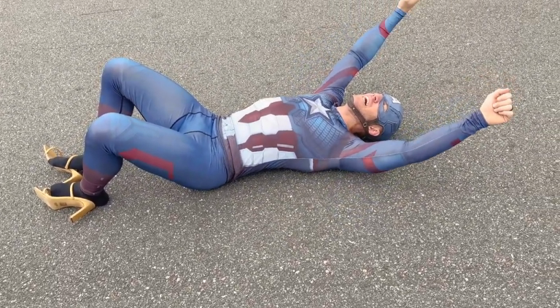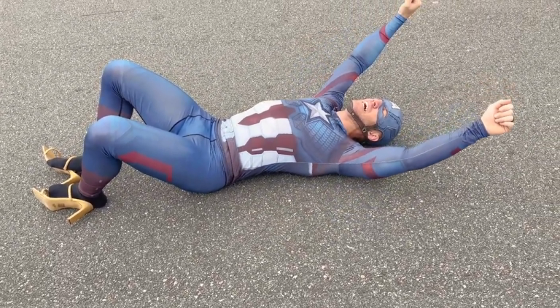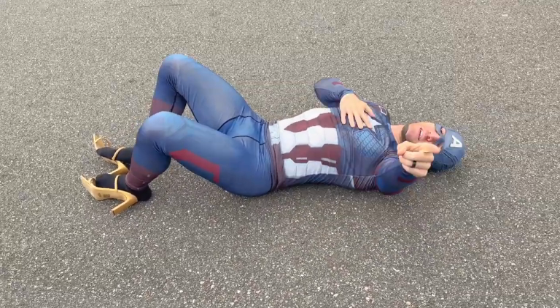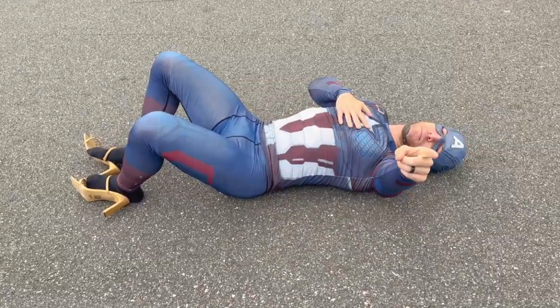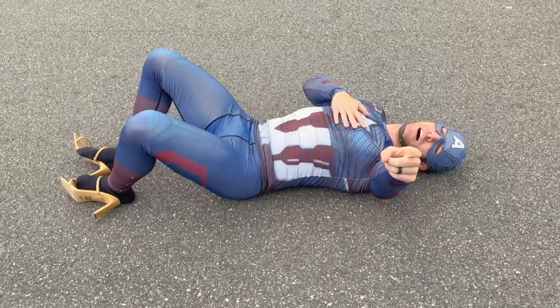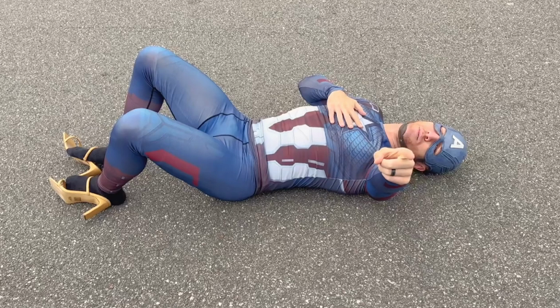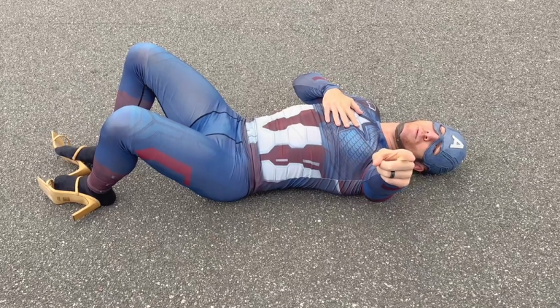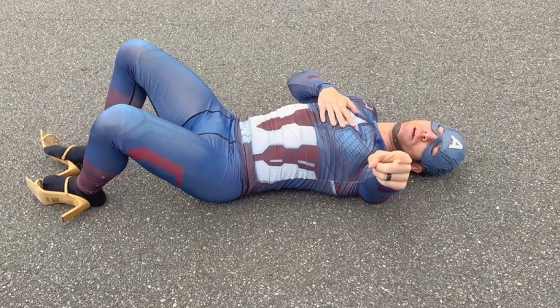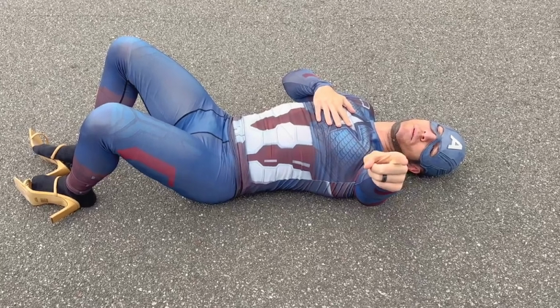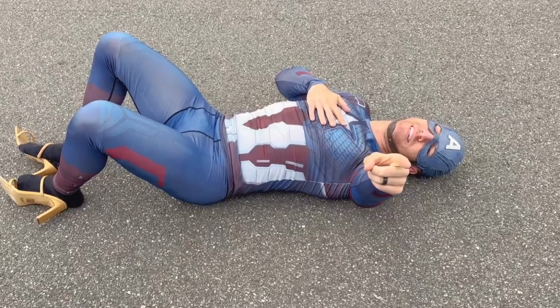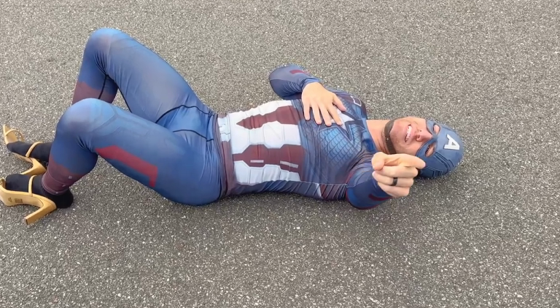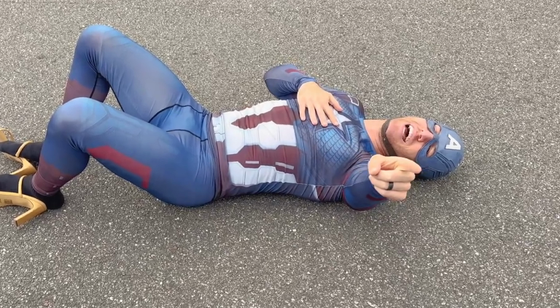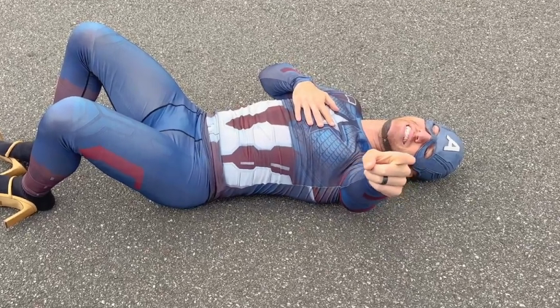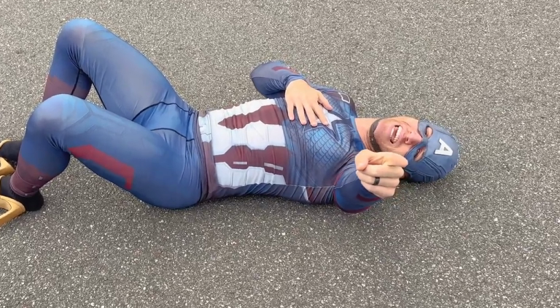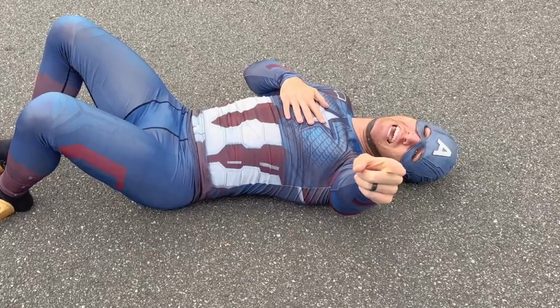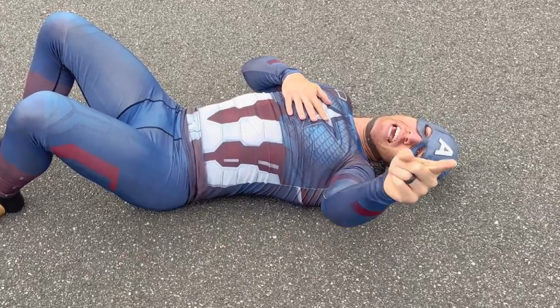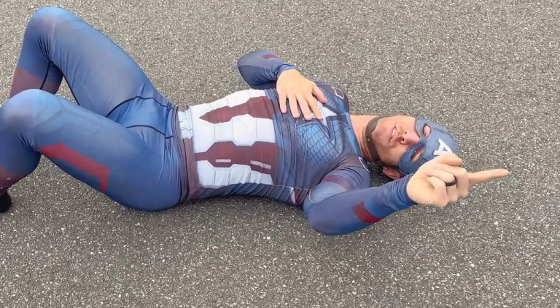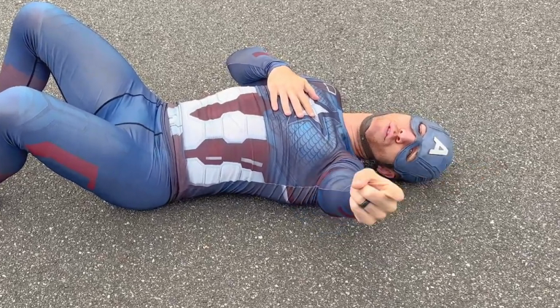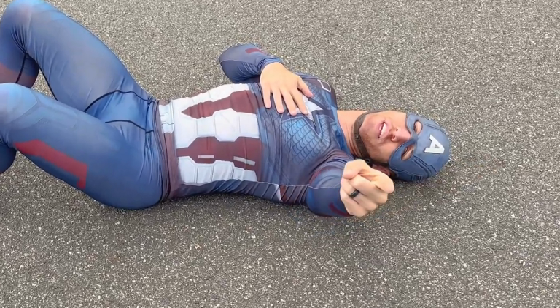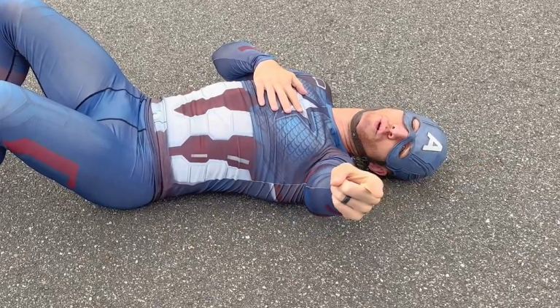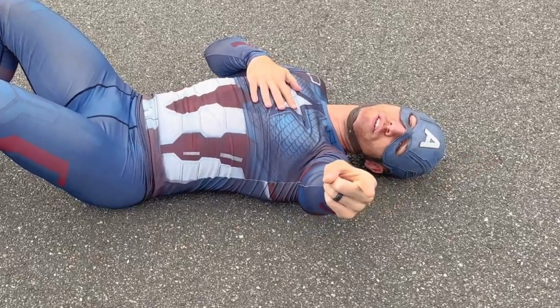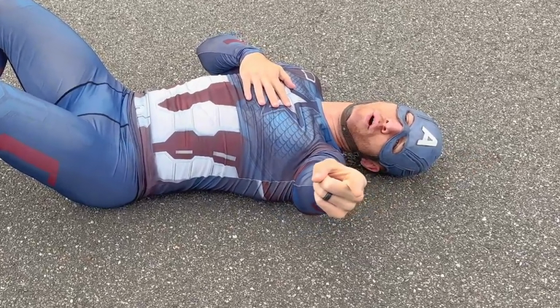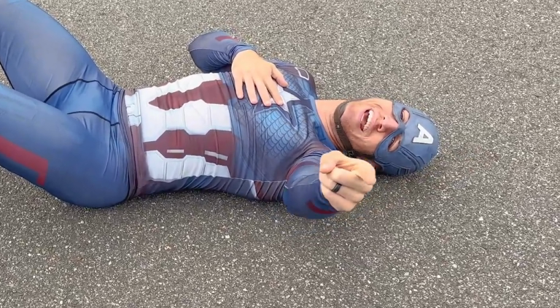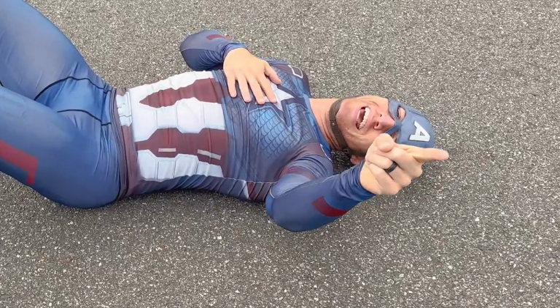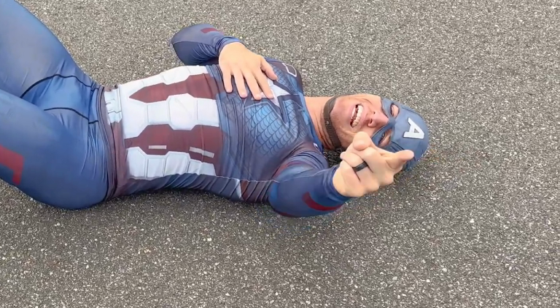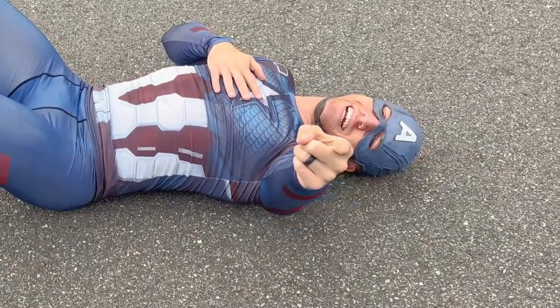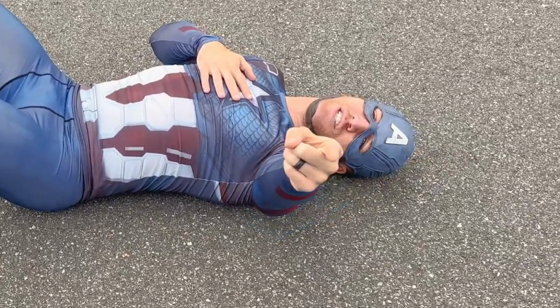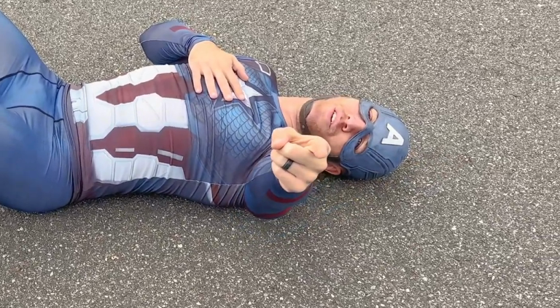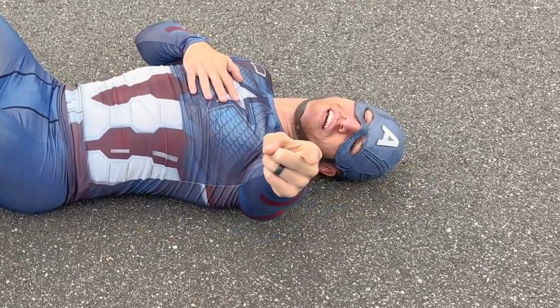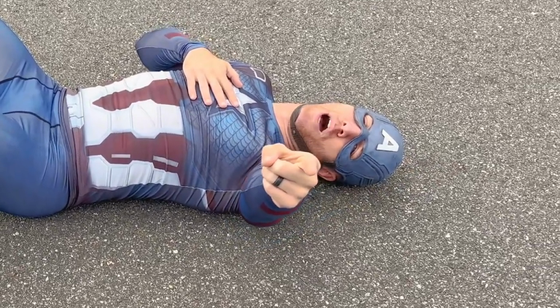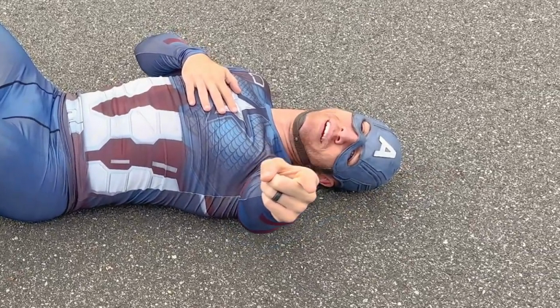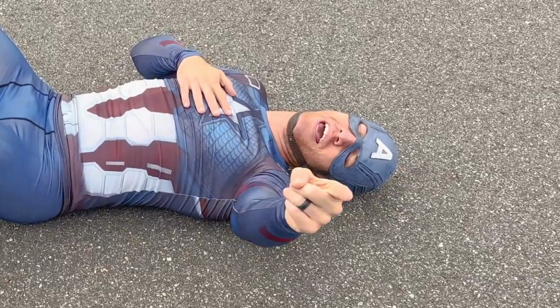The impossible Marine PT test — complete! If you think you can do it, let us know in the comments.